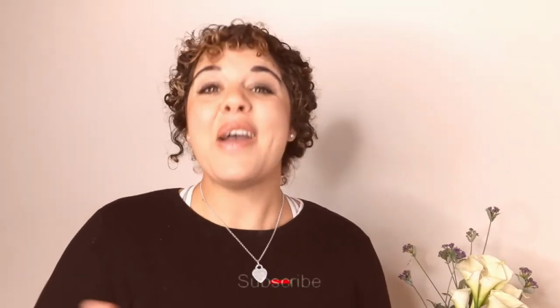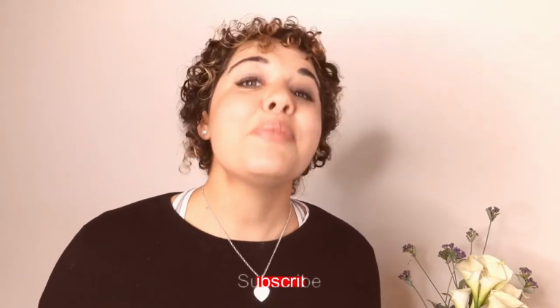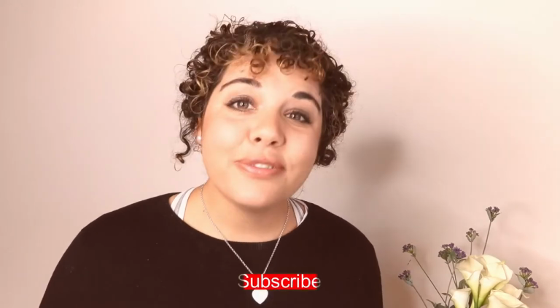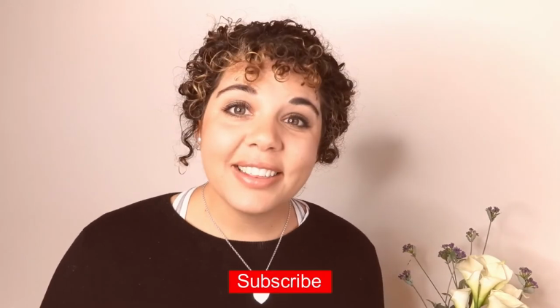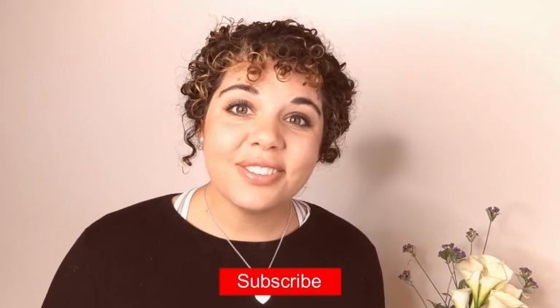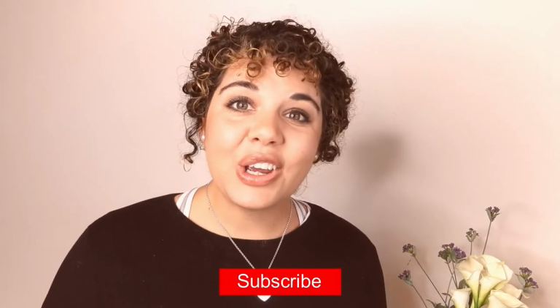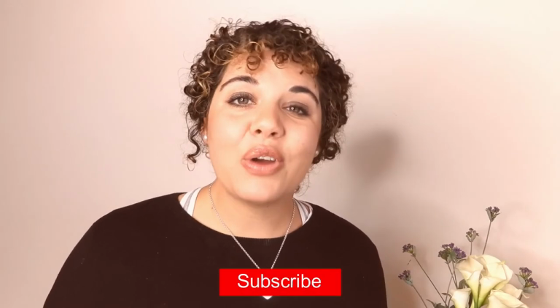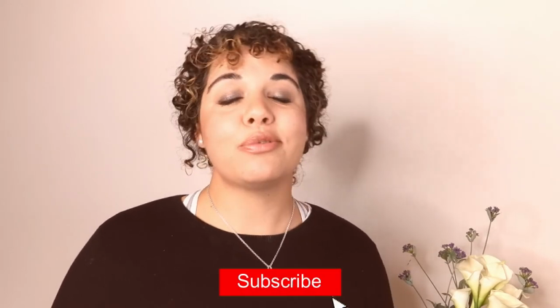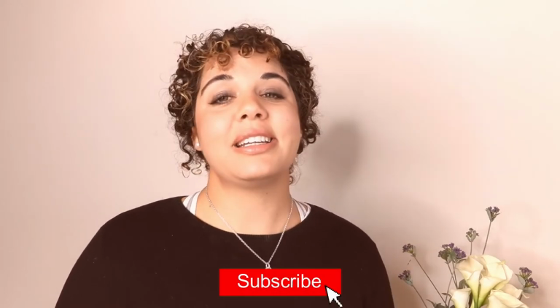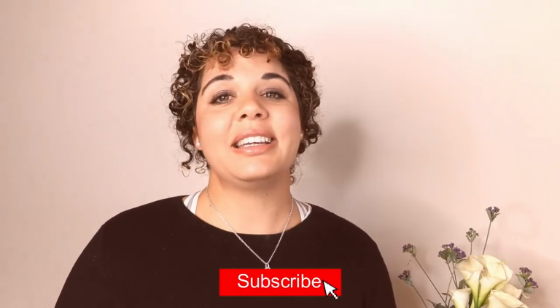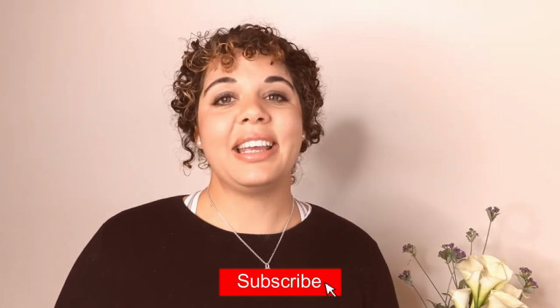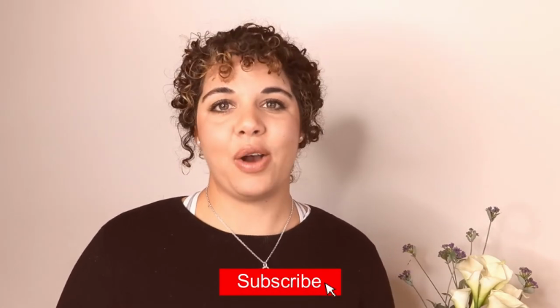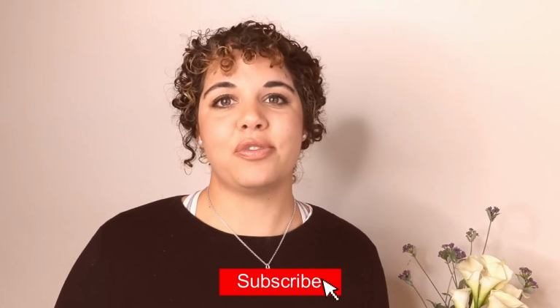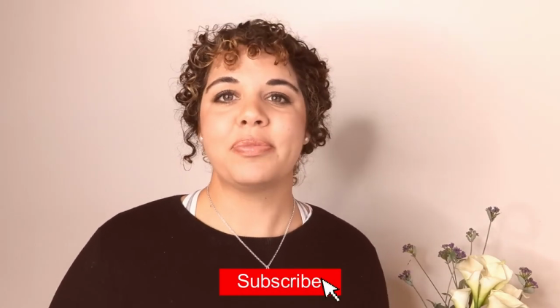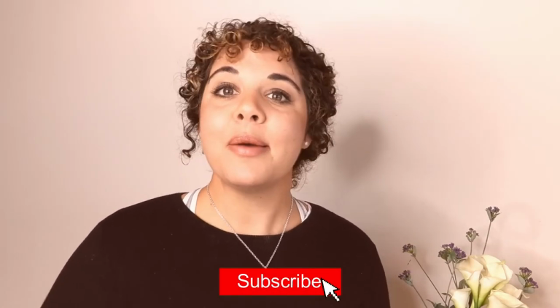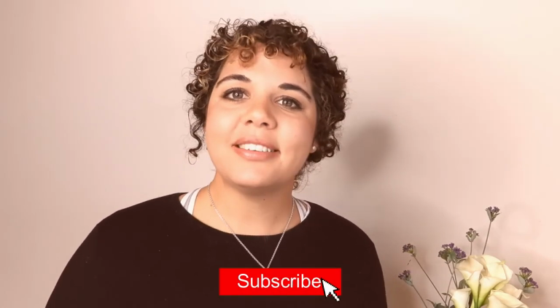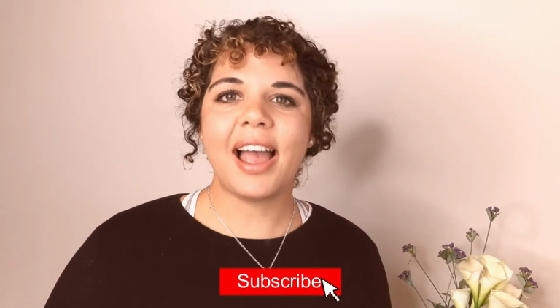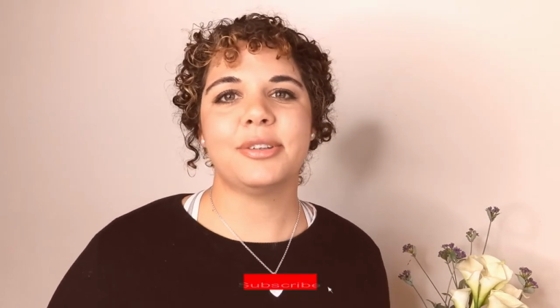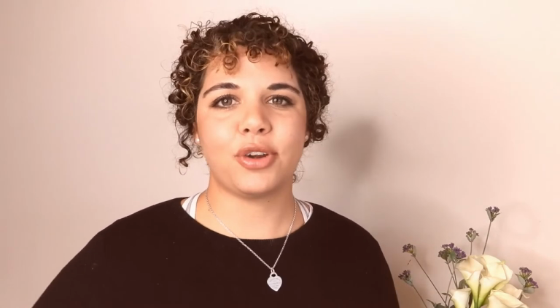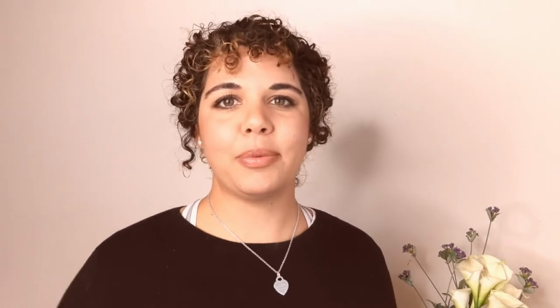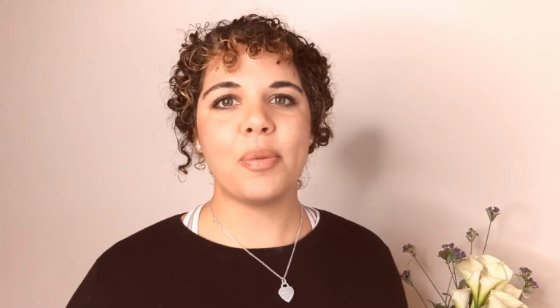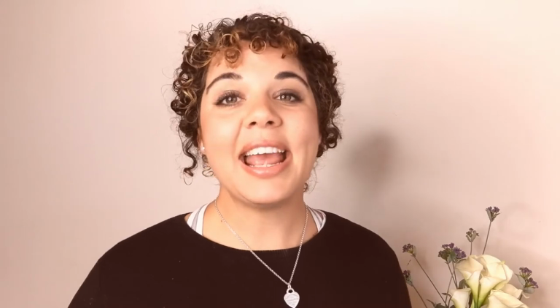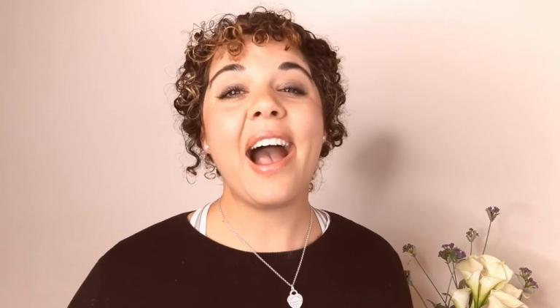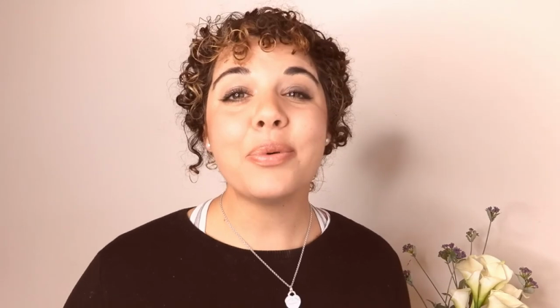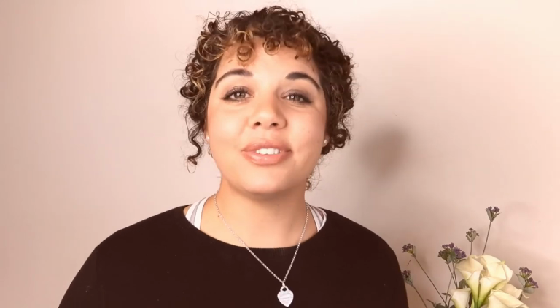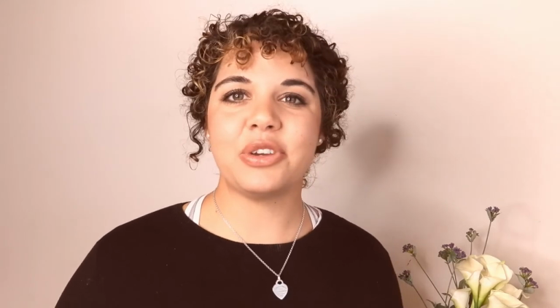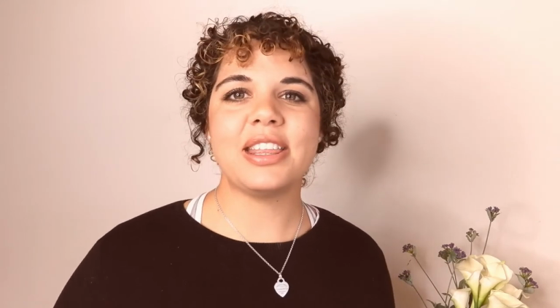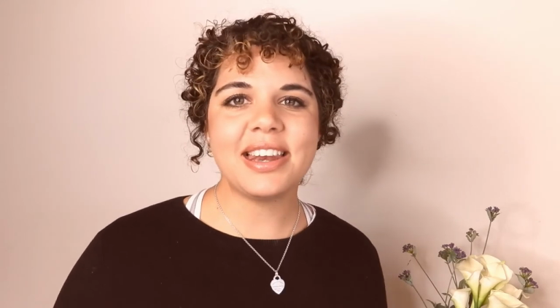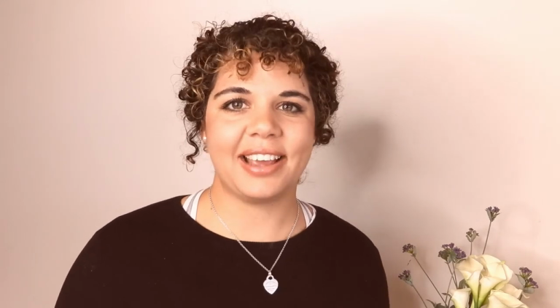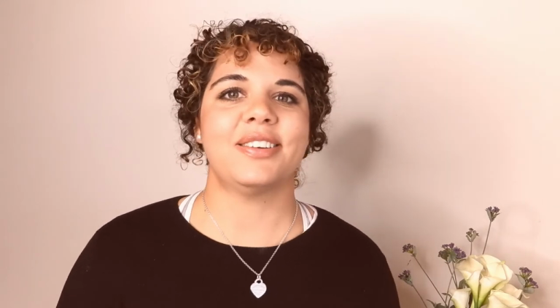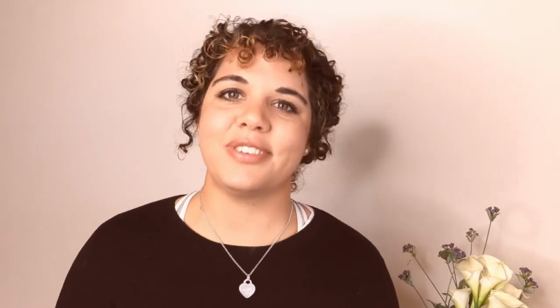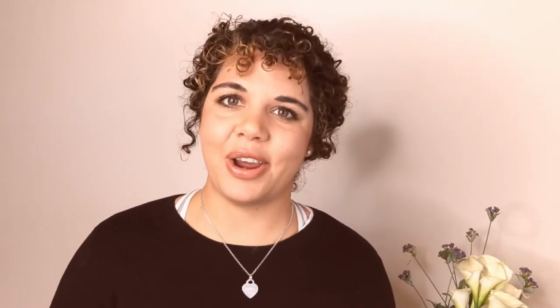I hope you found this video really helpful. Please like, subscribe, comment, and I will see you in the next video.